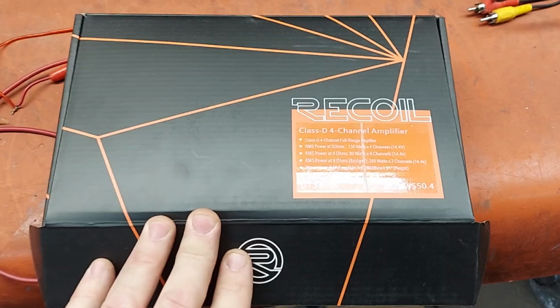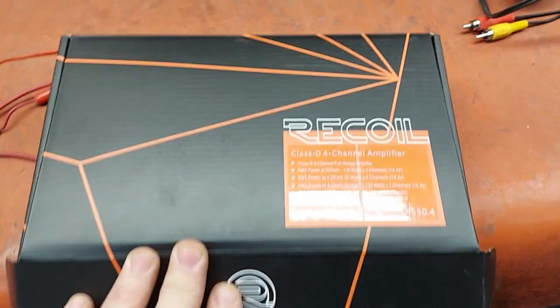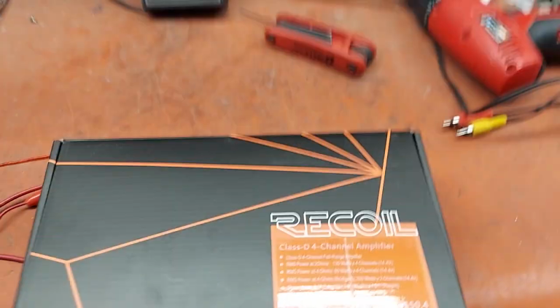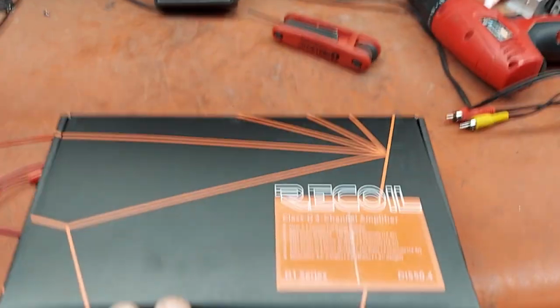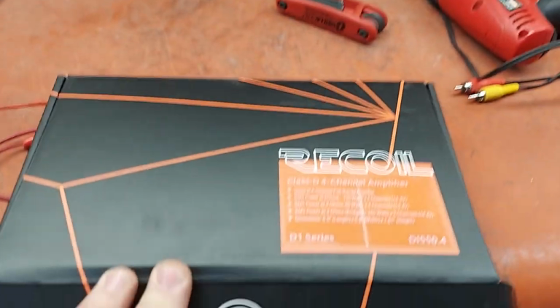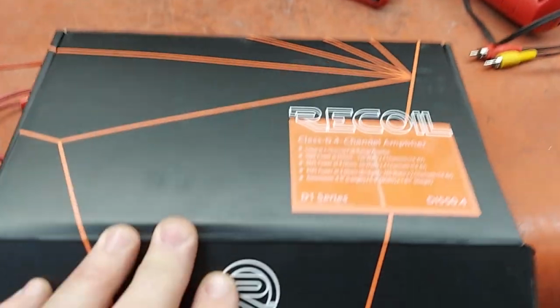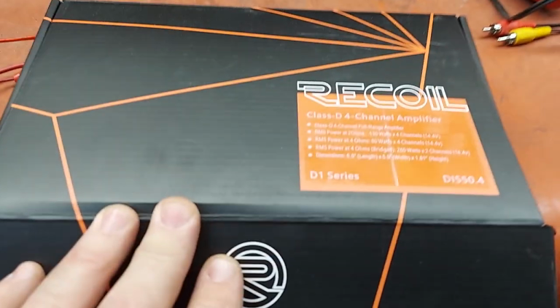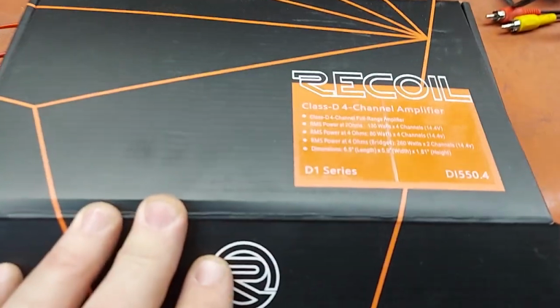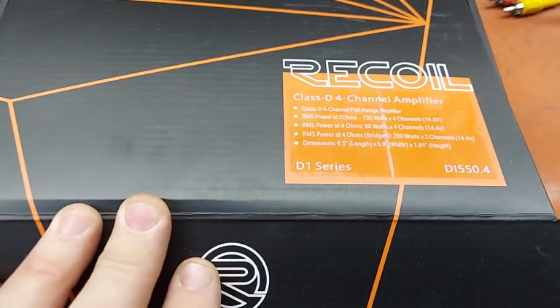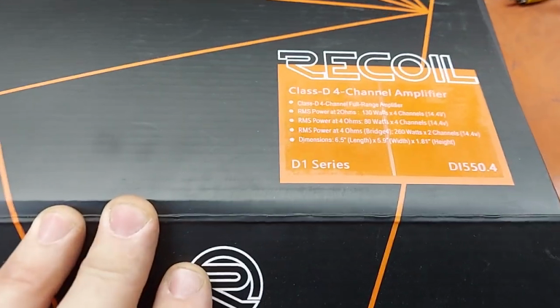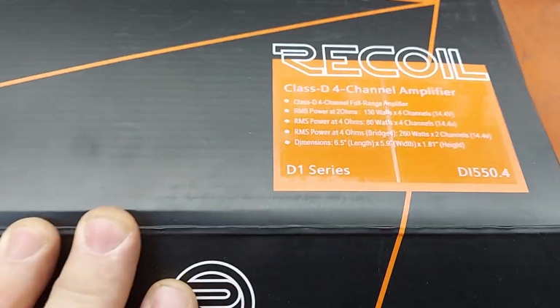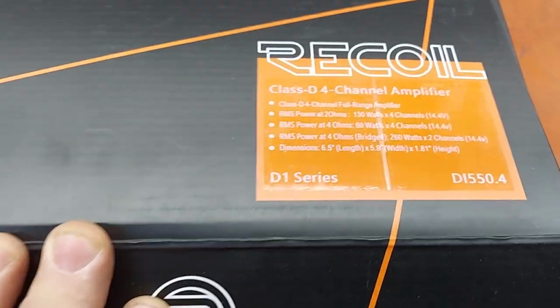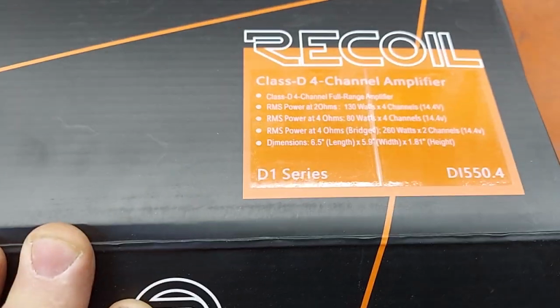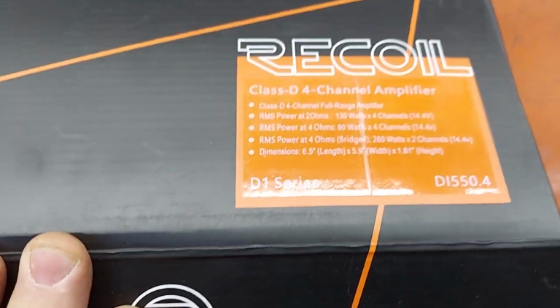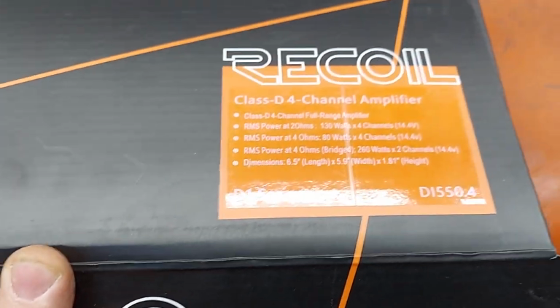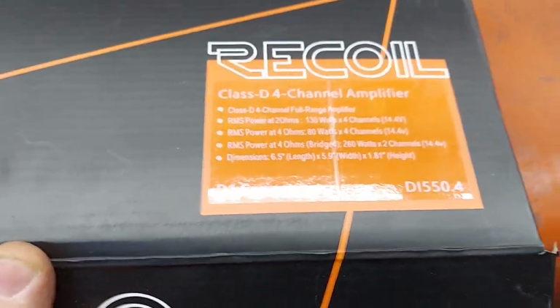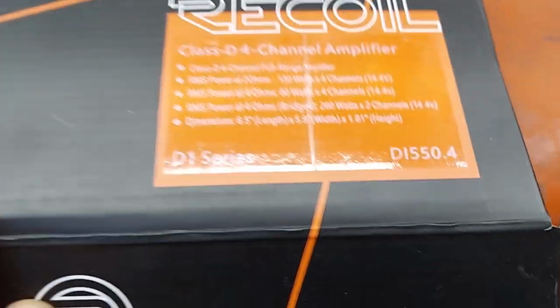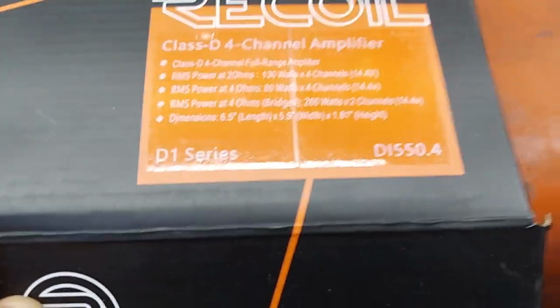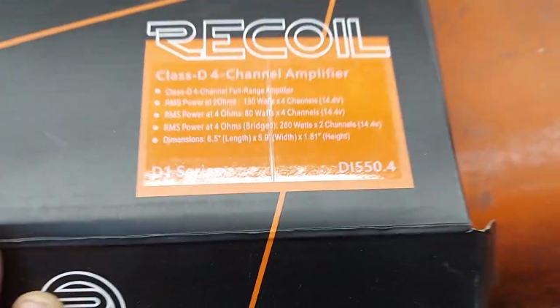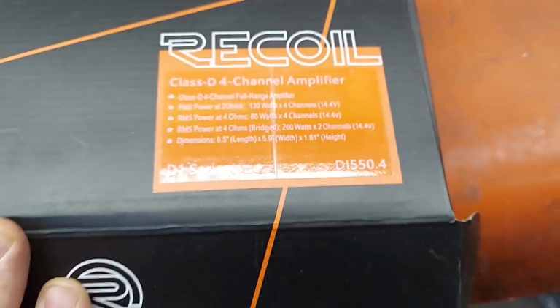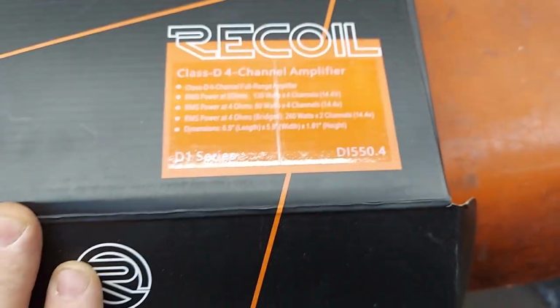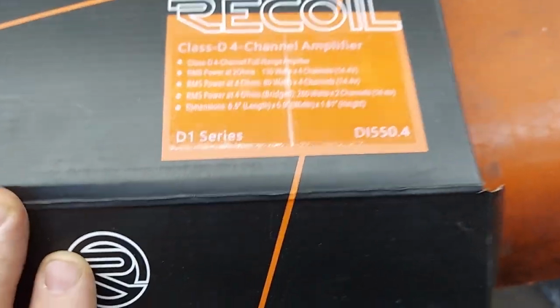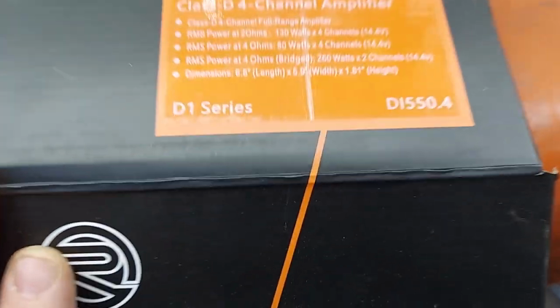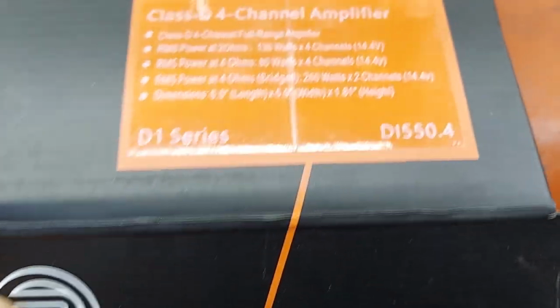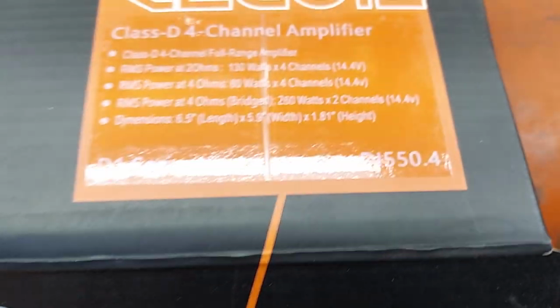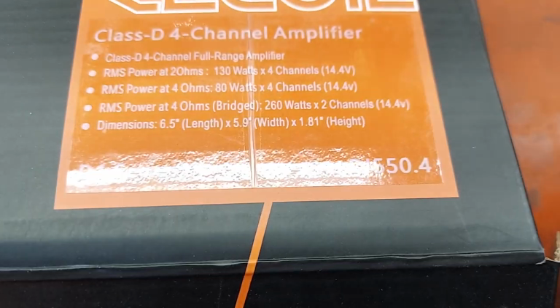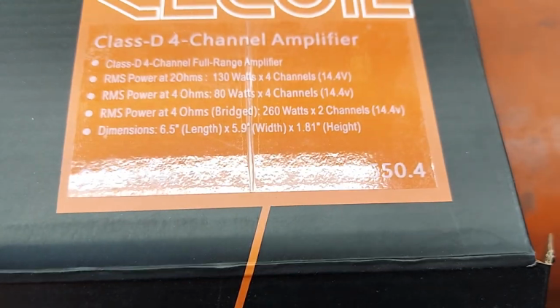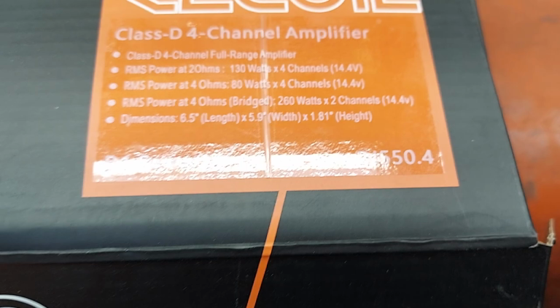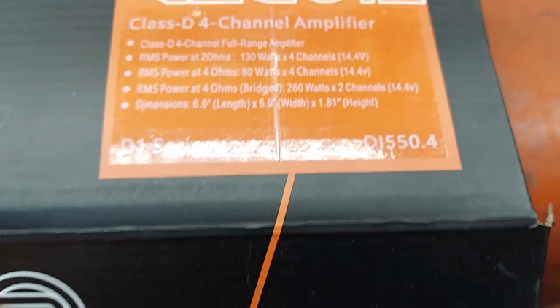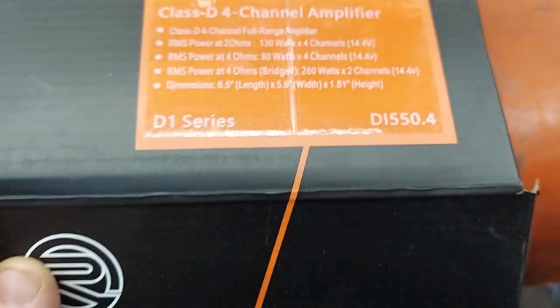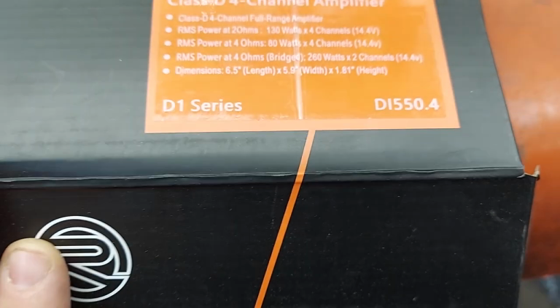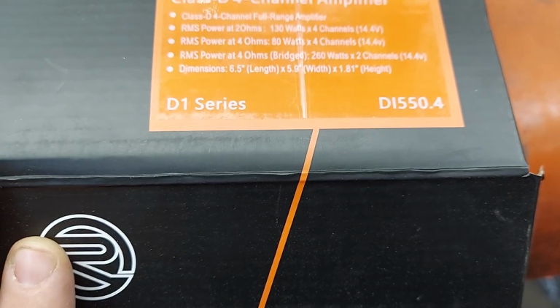This is the four-channel version of the D1 series, the 550.4.